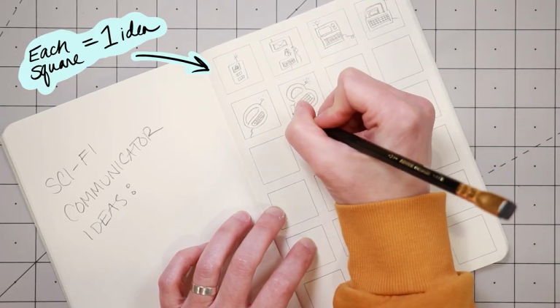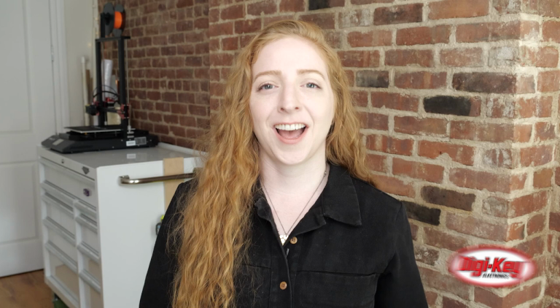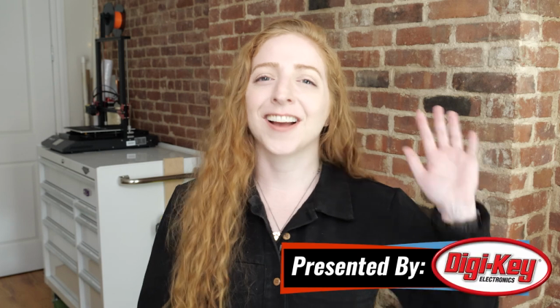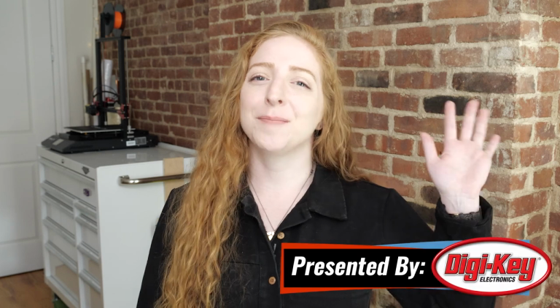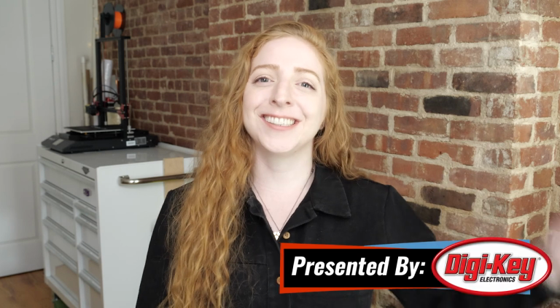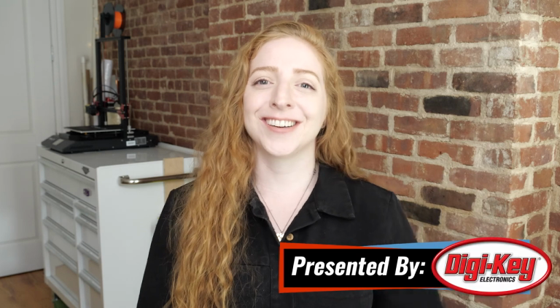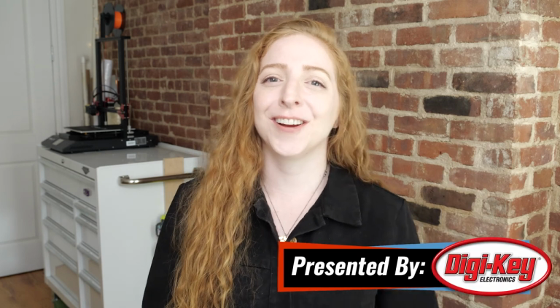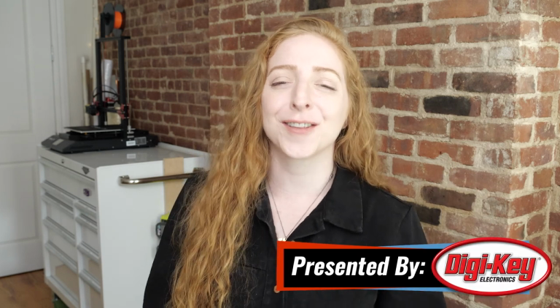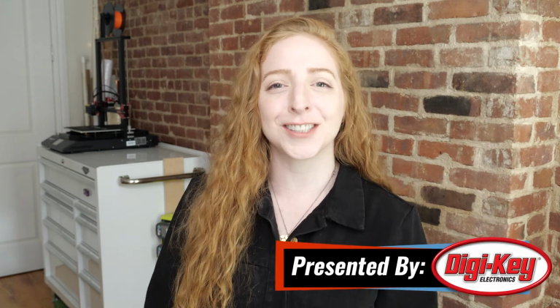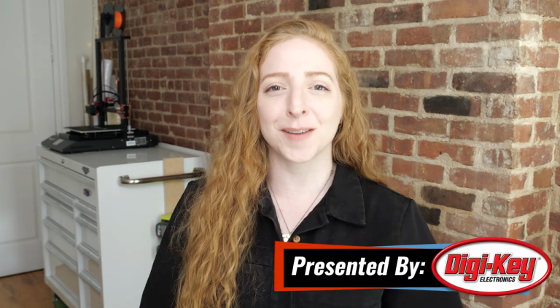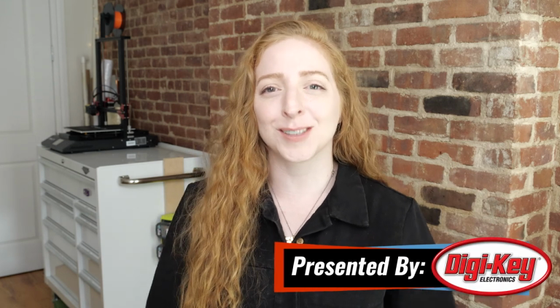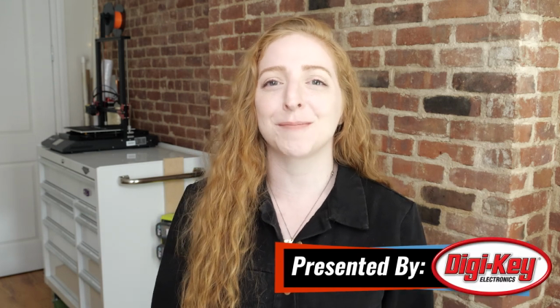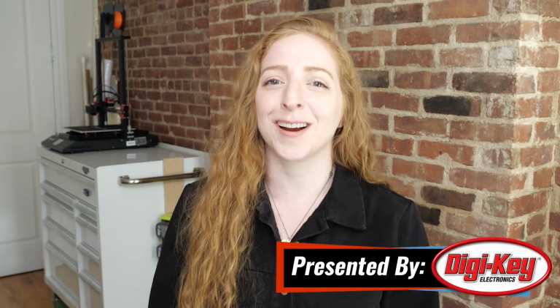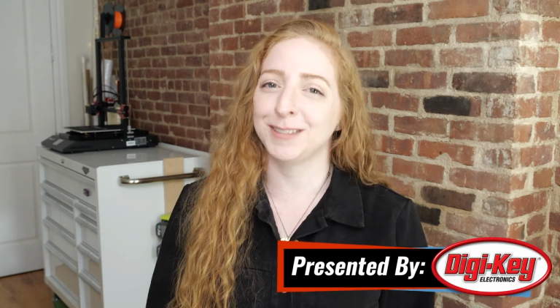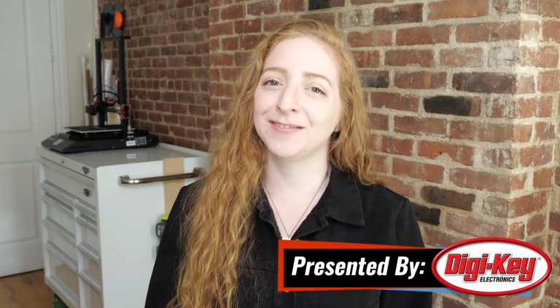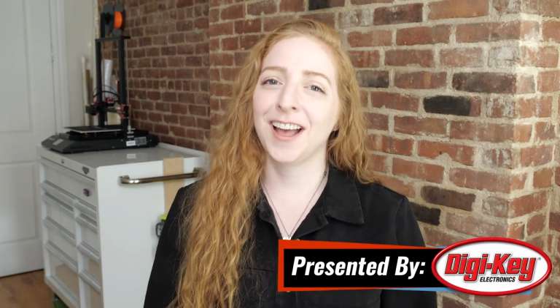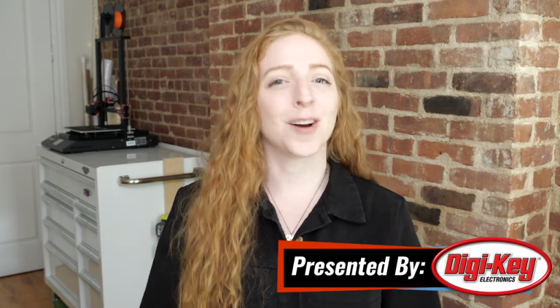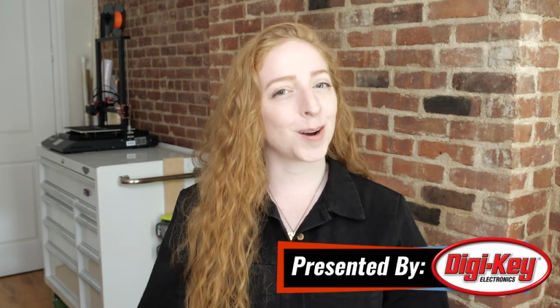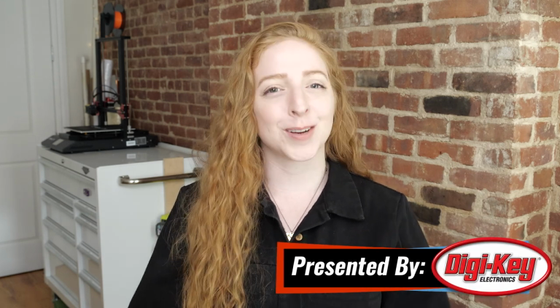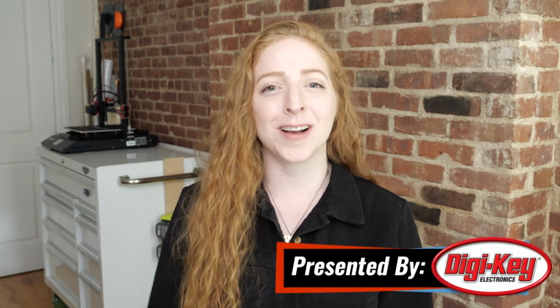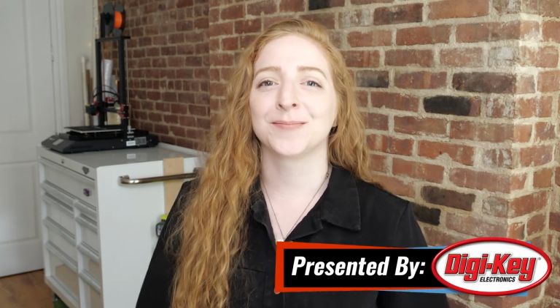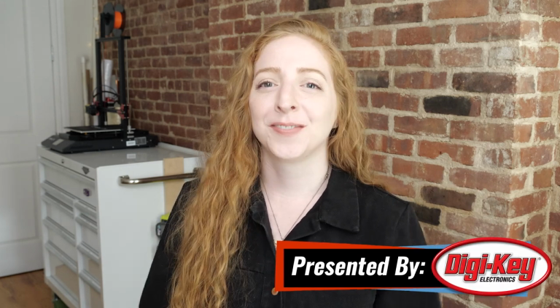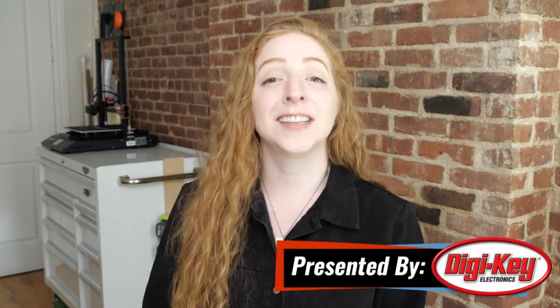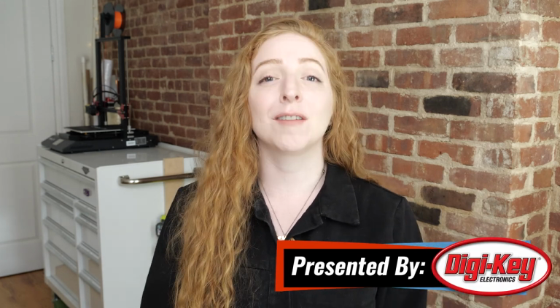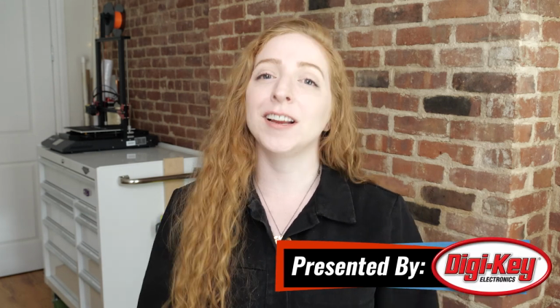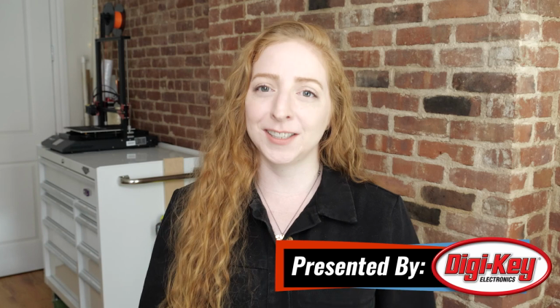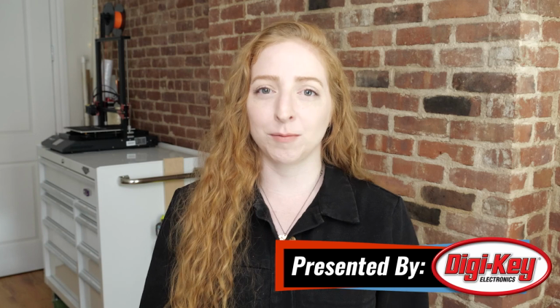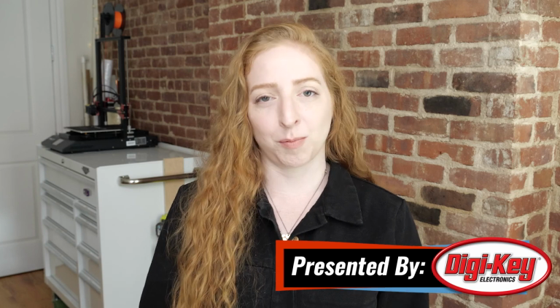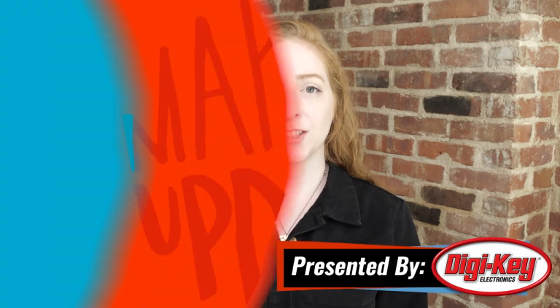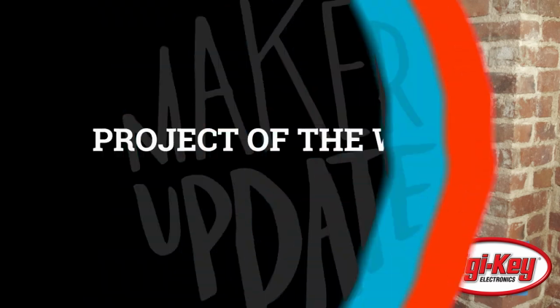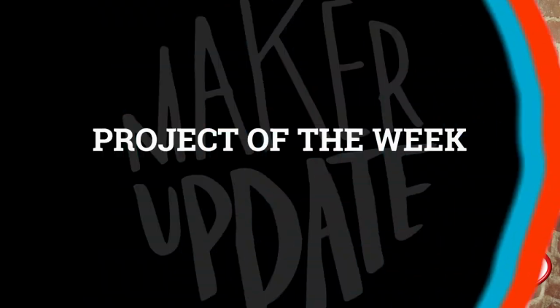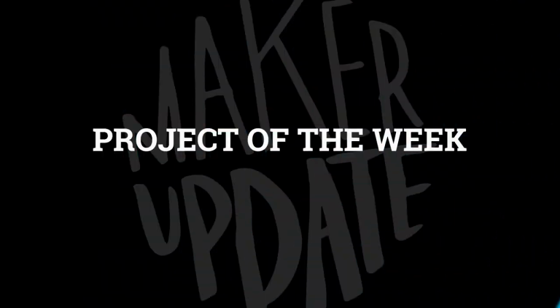Hi, I'm Becky Stern, here for the first time hosting Maker Update. I hope you're all doing well. Let's get right into it with the project of the week.